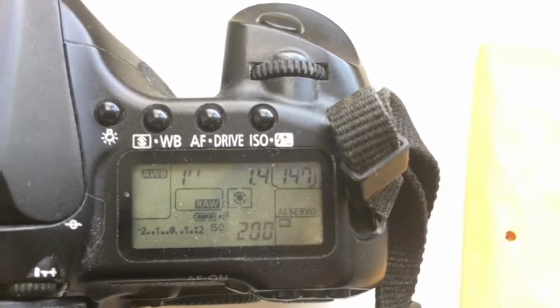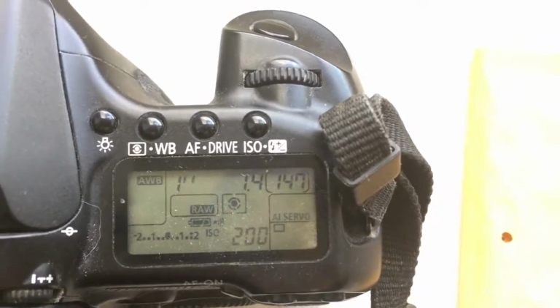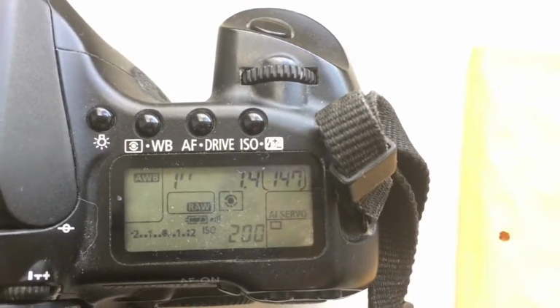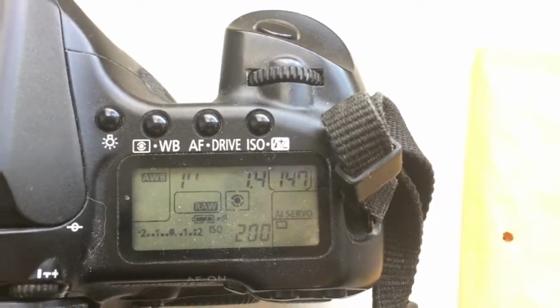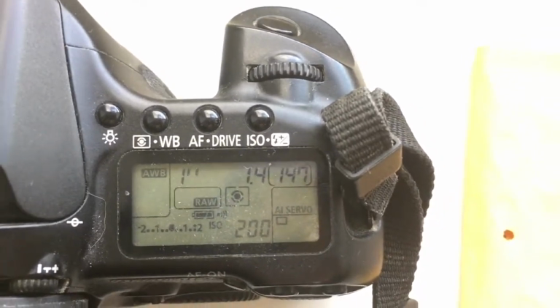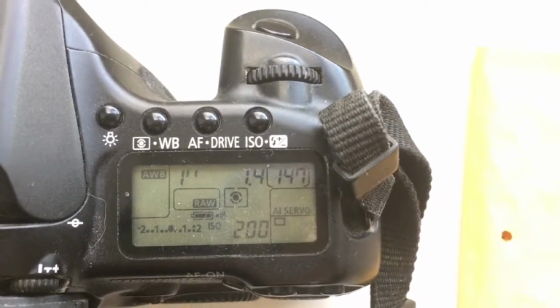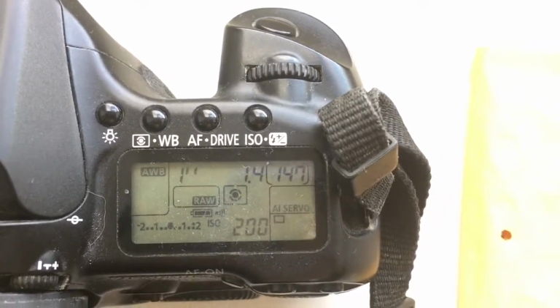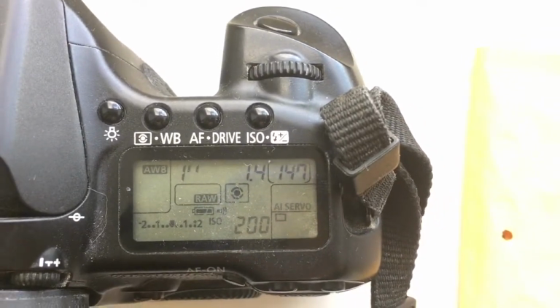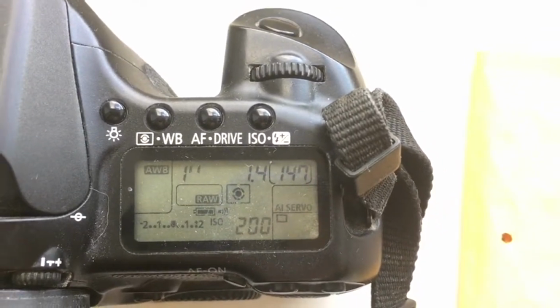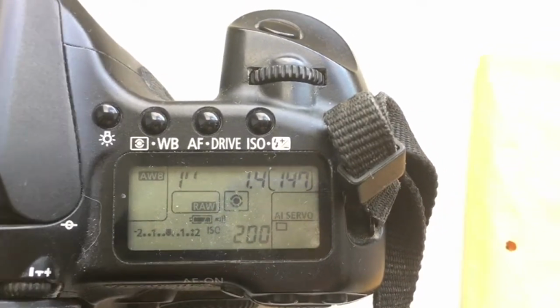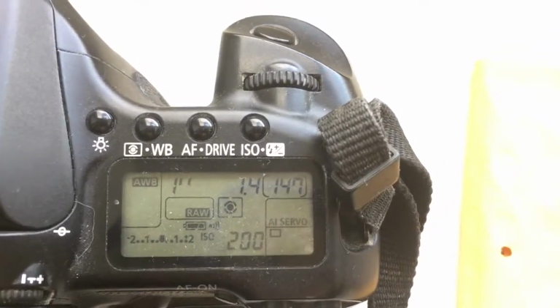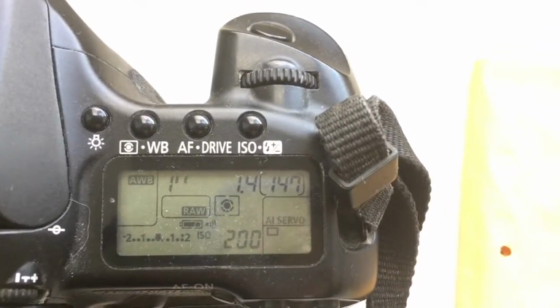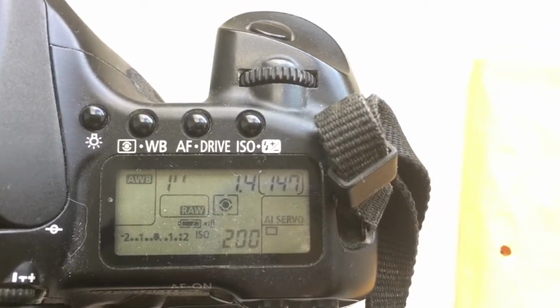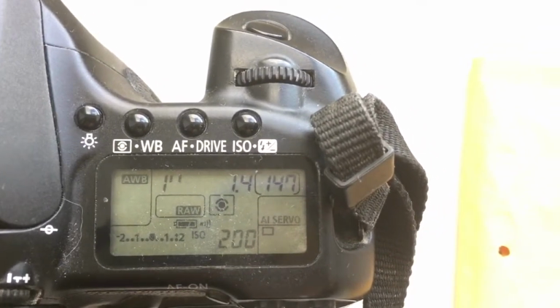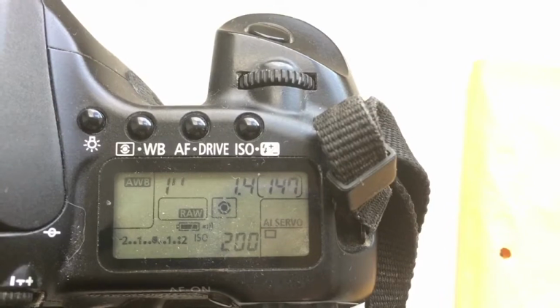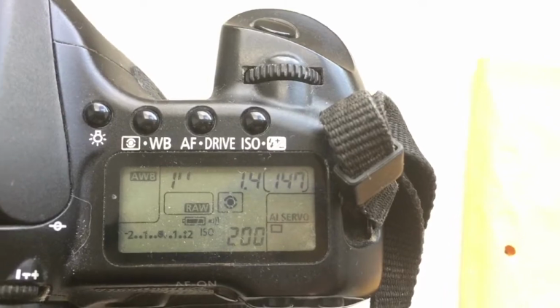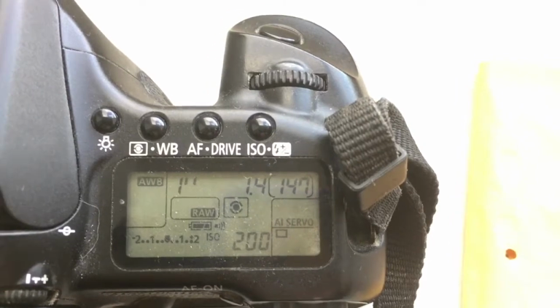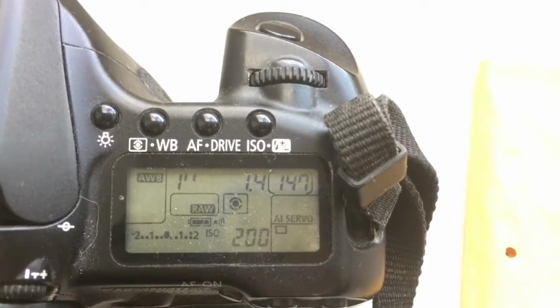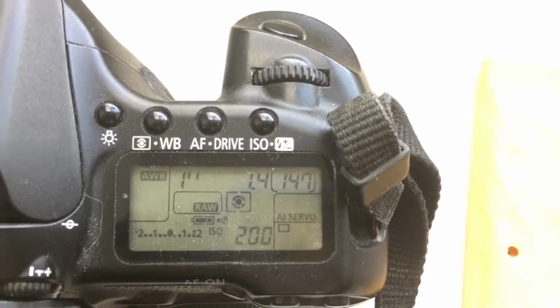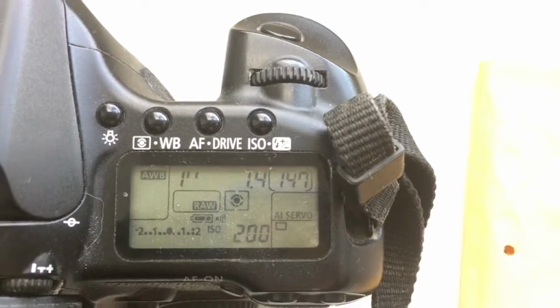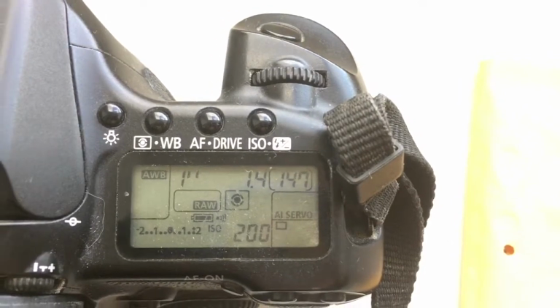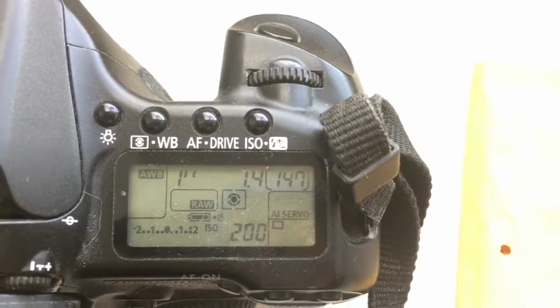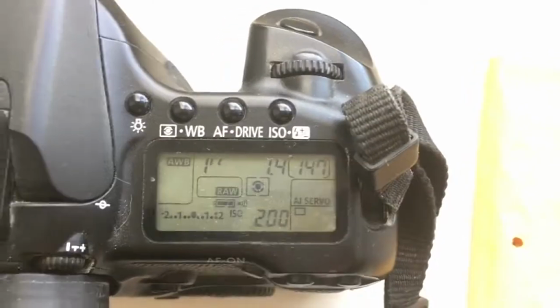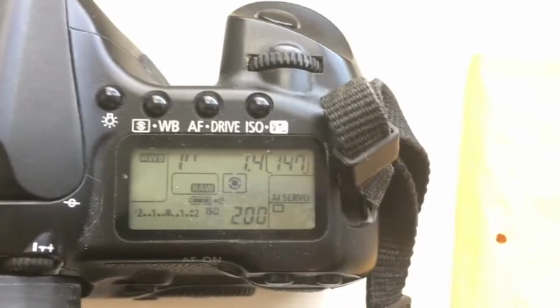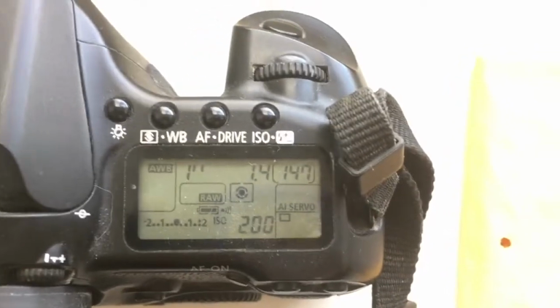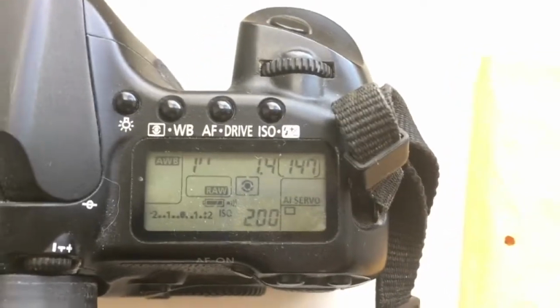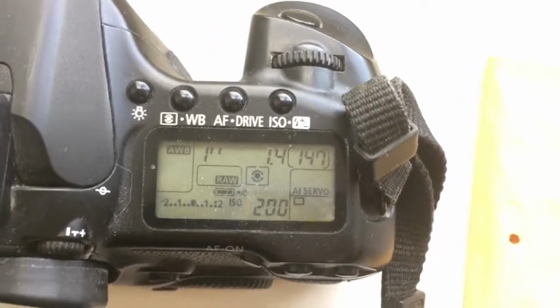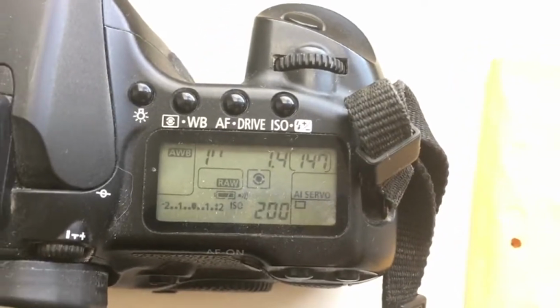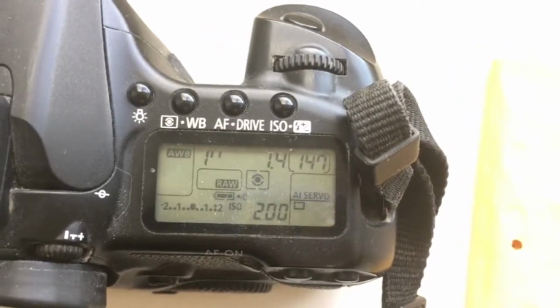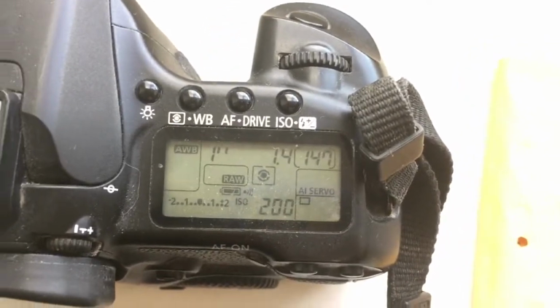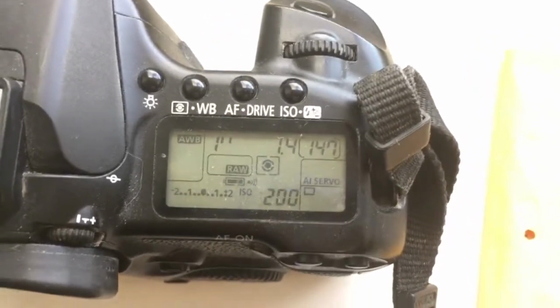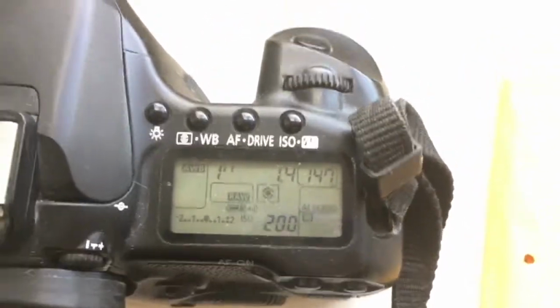You can always re-program the chip on a Canon body.